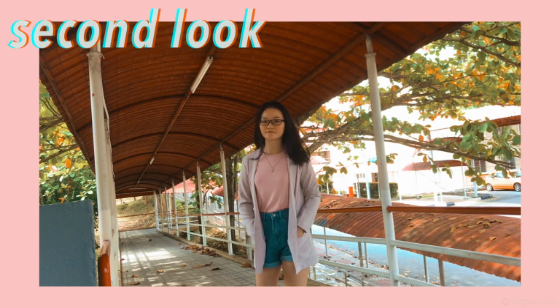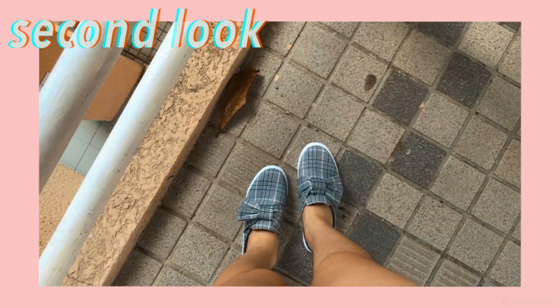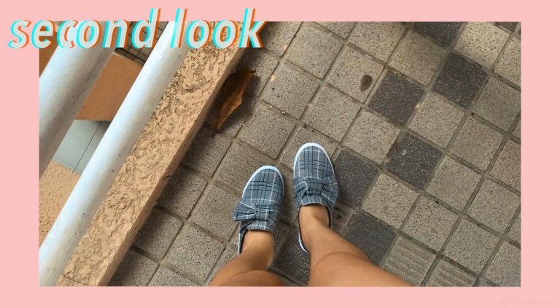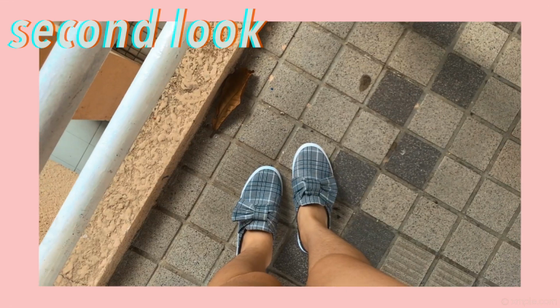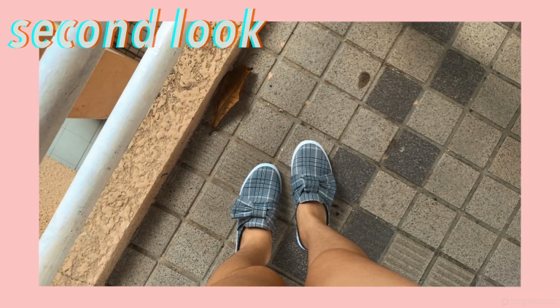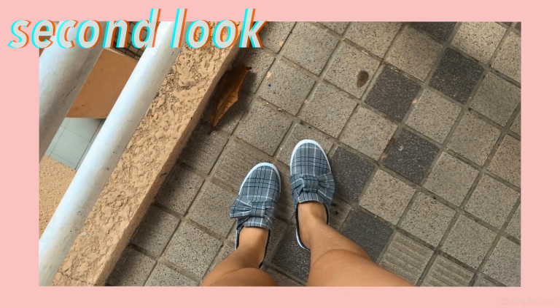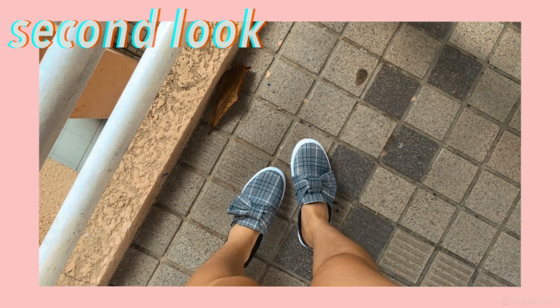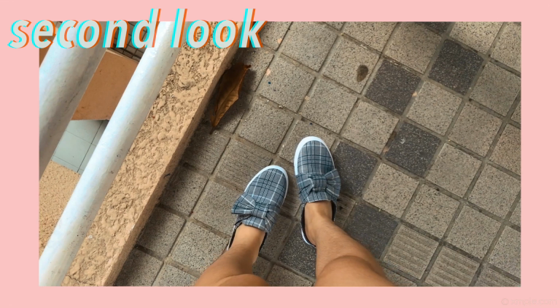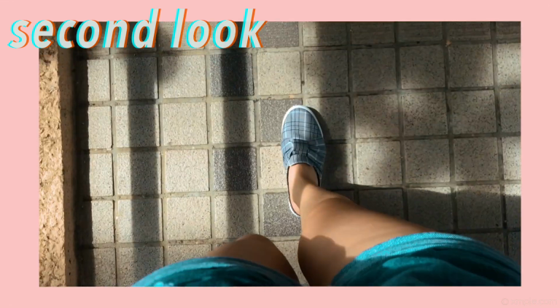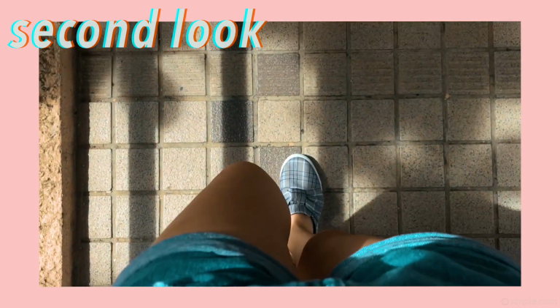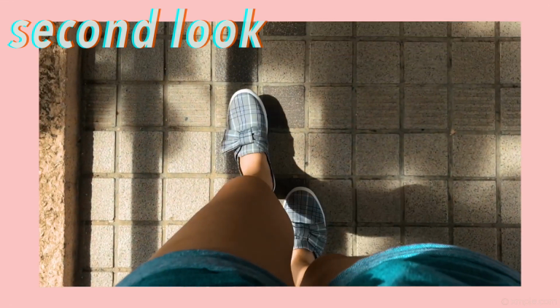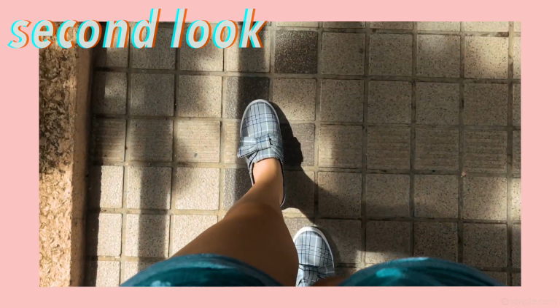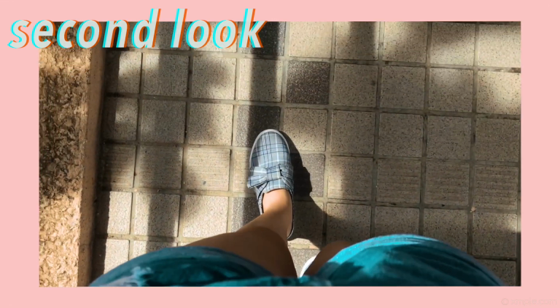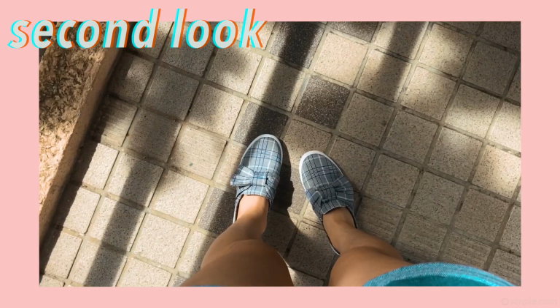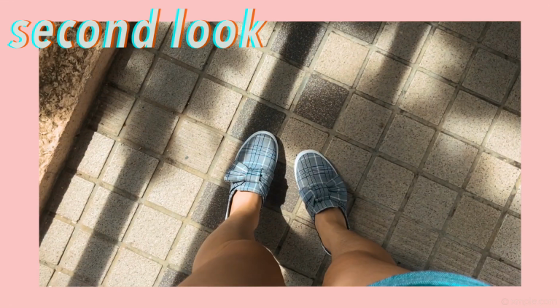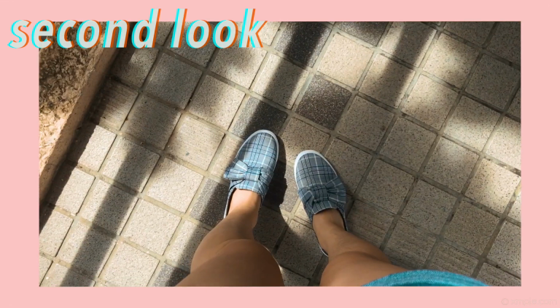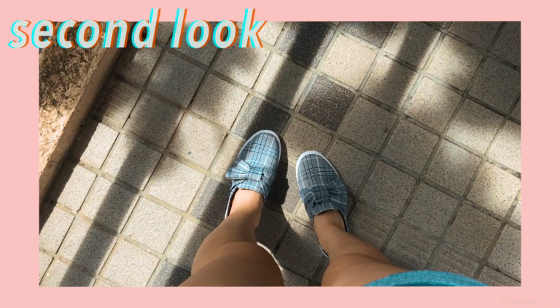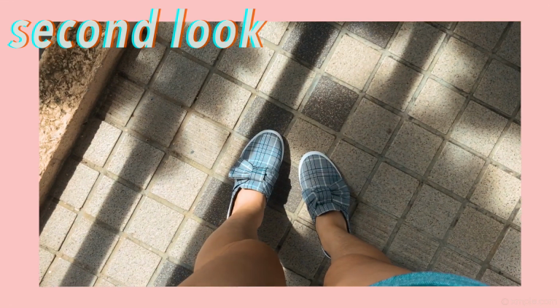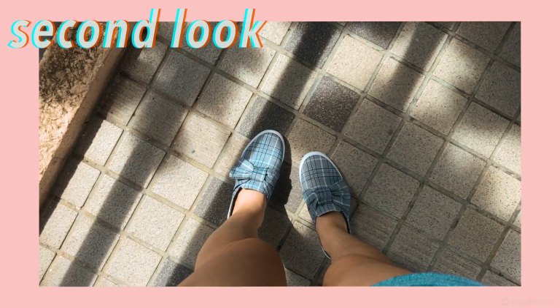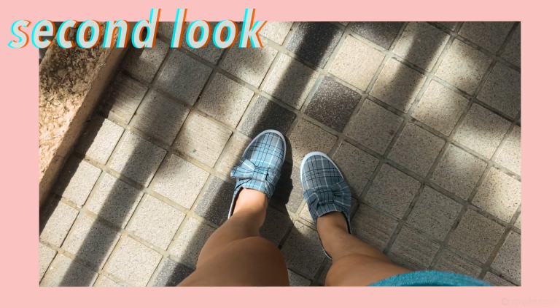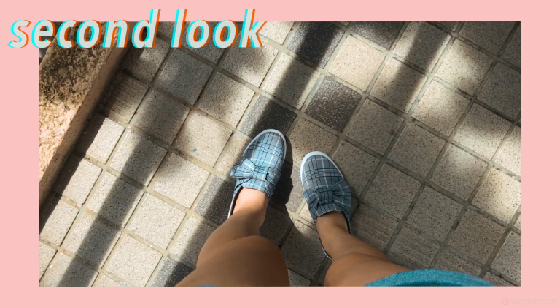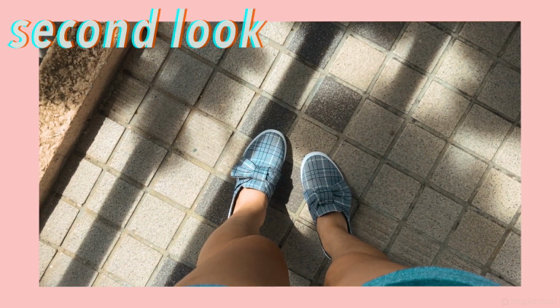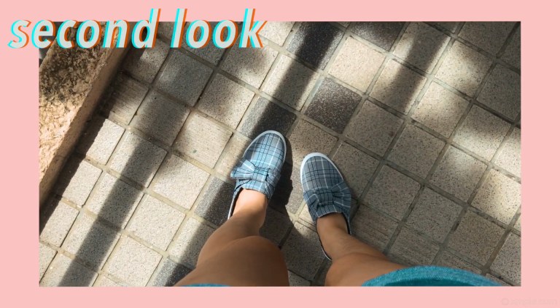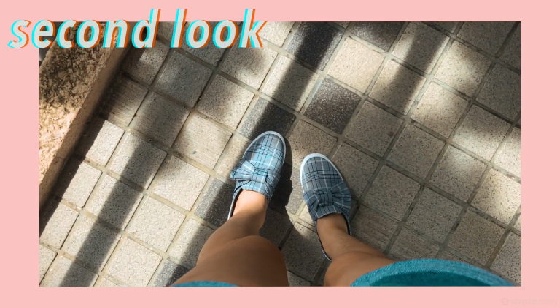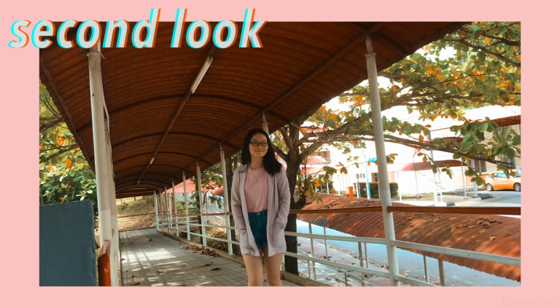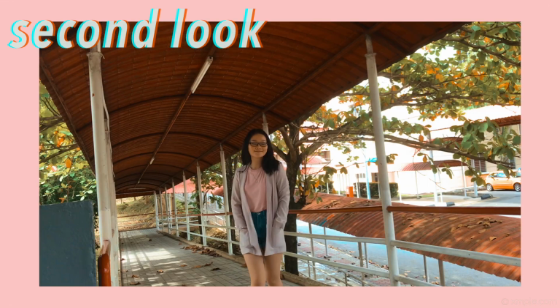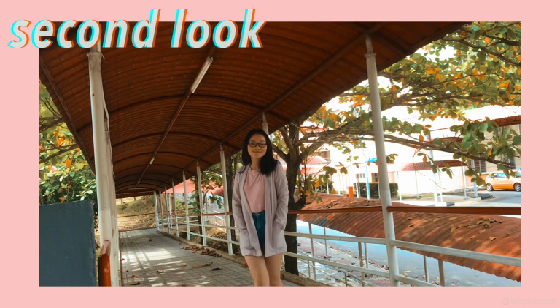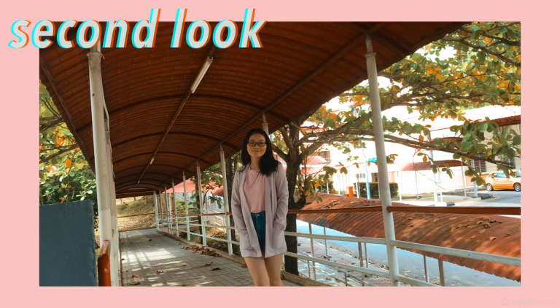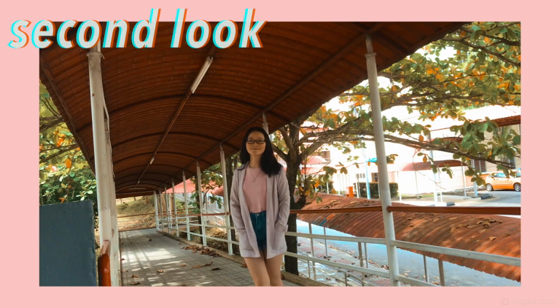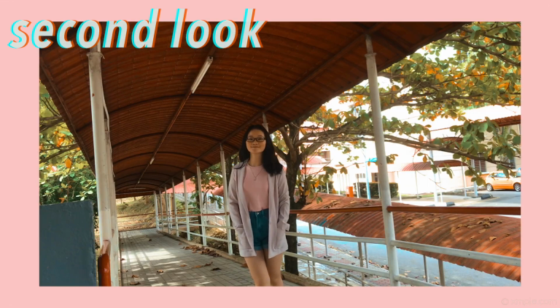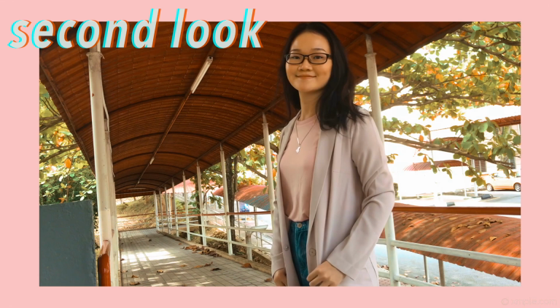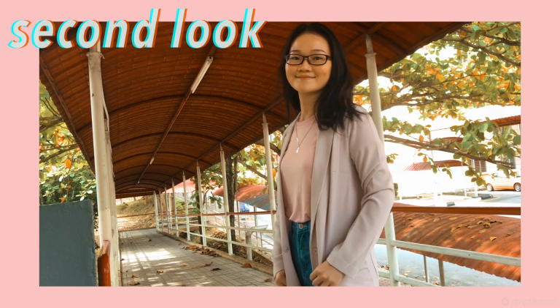My shoes are the same ones I wore in my last lookbook — sorry, don't judge me, I do have a lot of shoes!